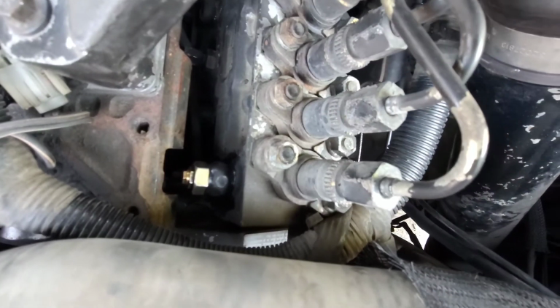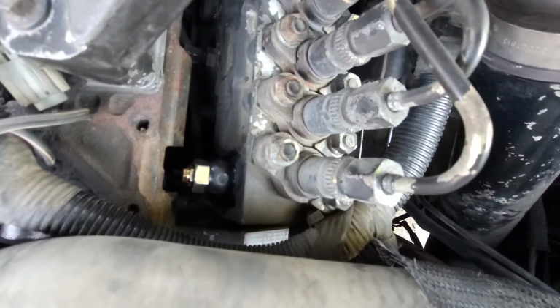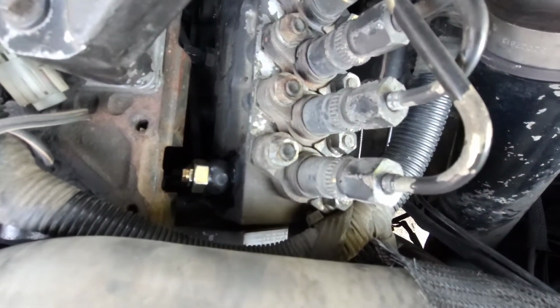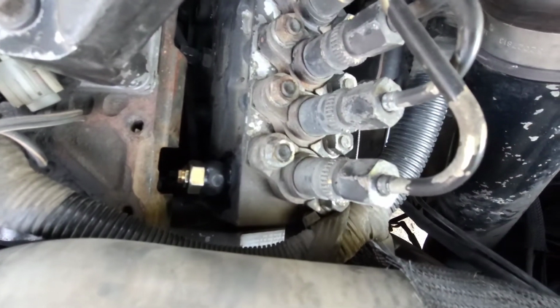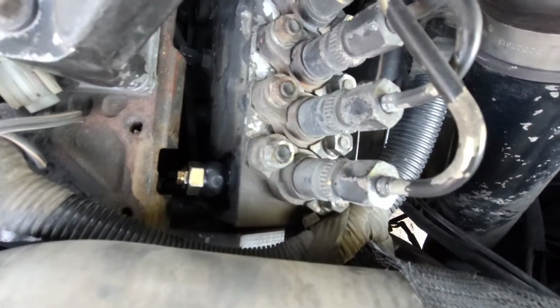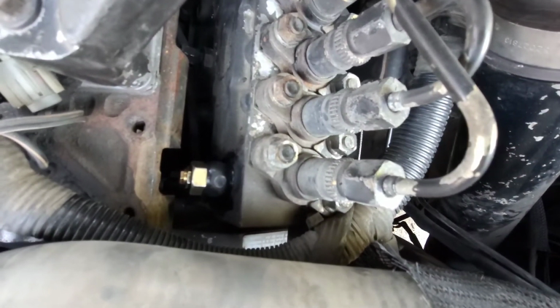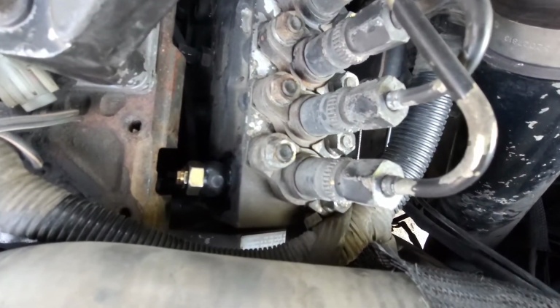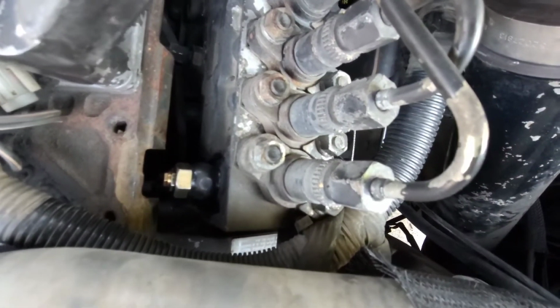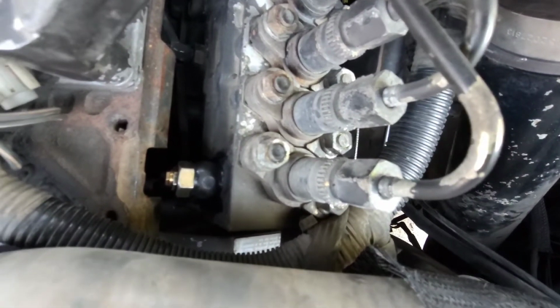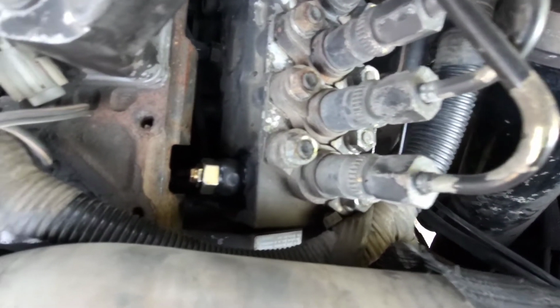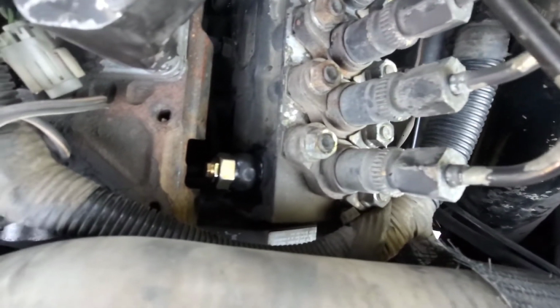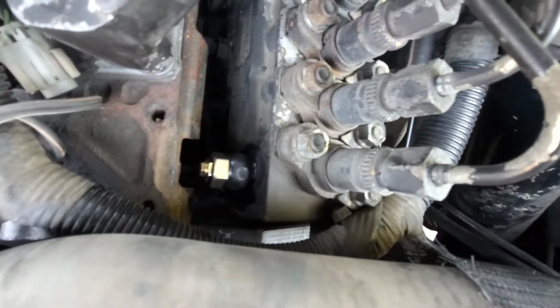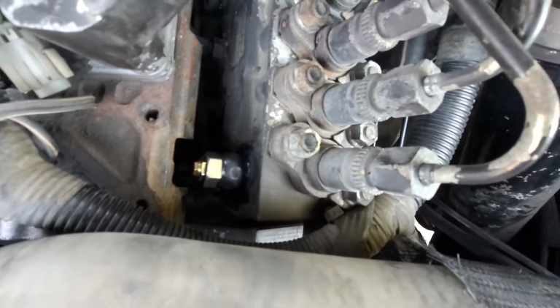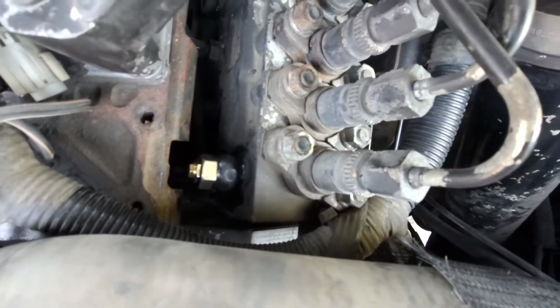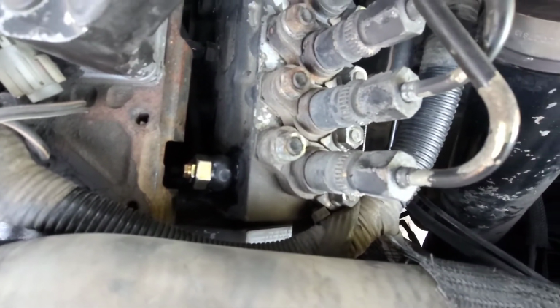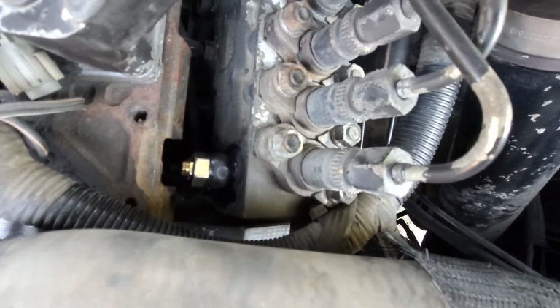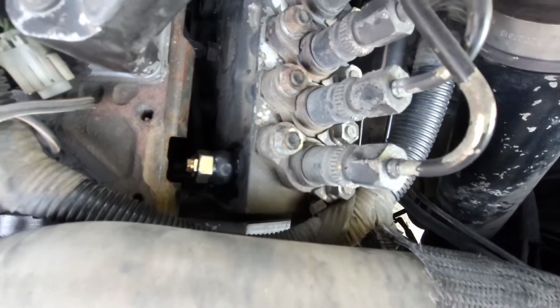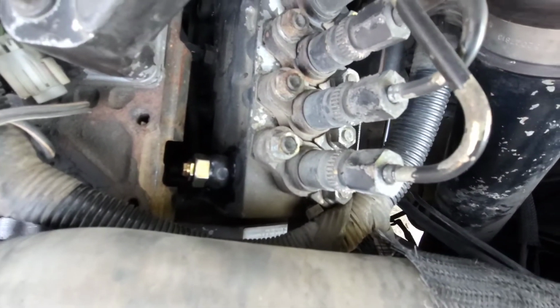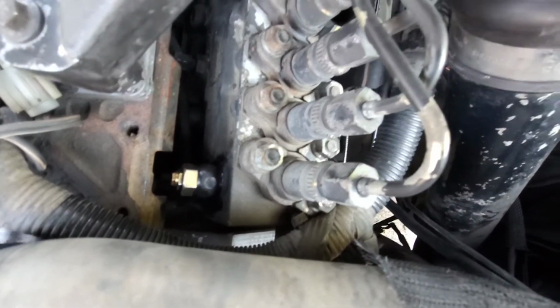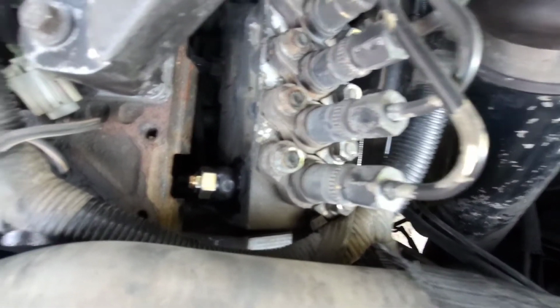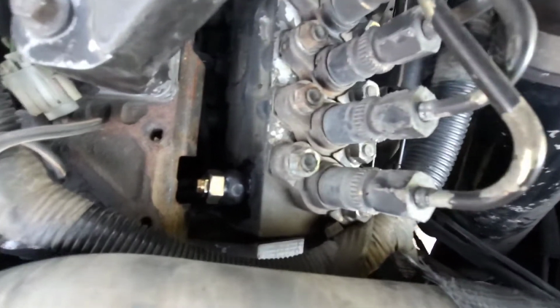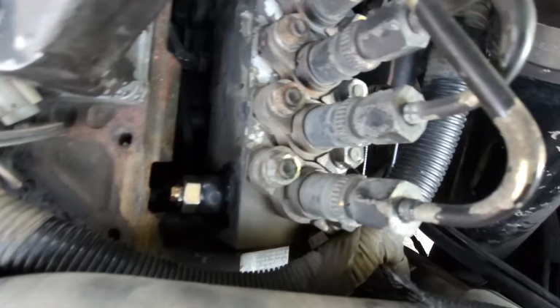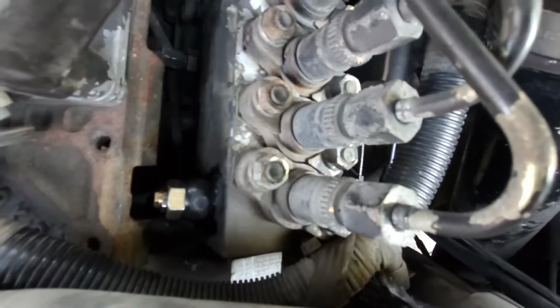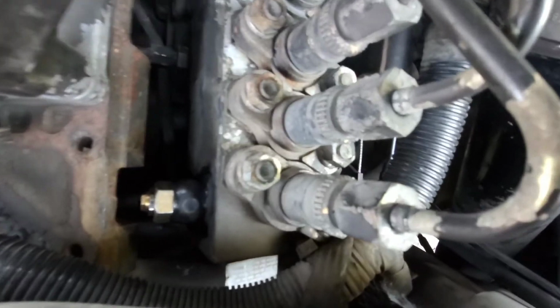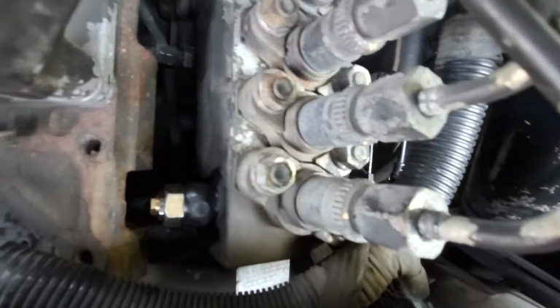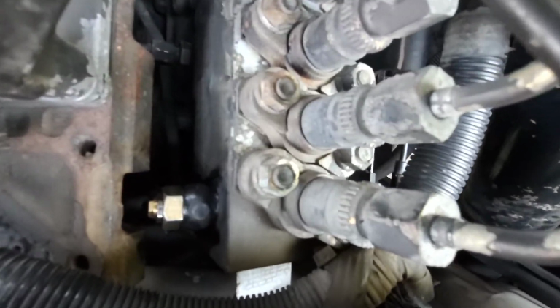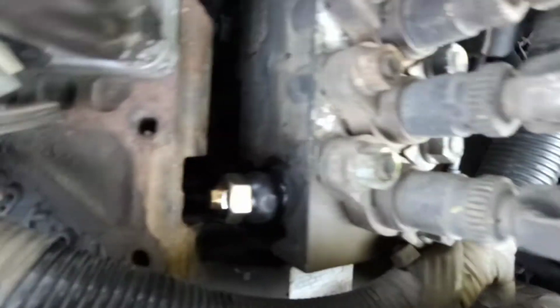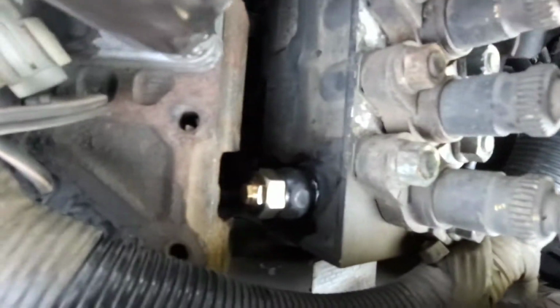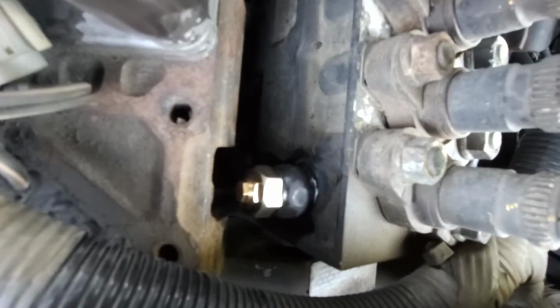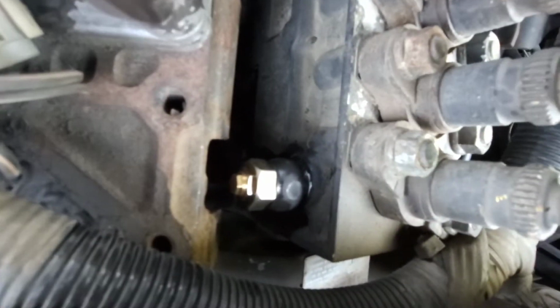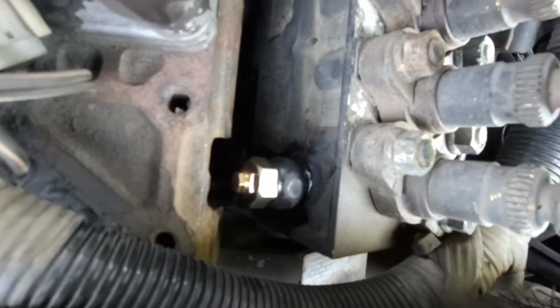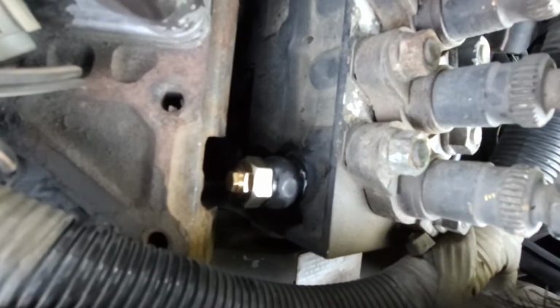Got her installed. Just snug her down — you don't have to go reefing on it. You don't want to break anything off.